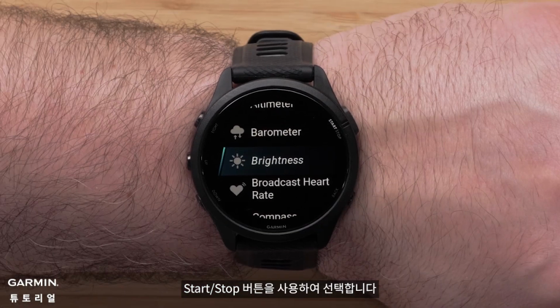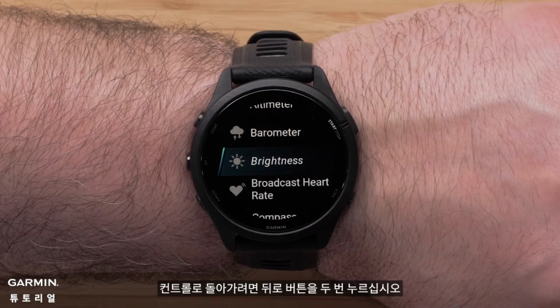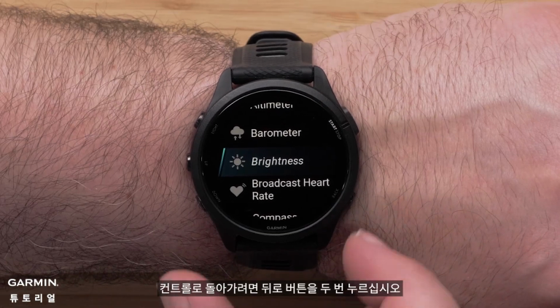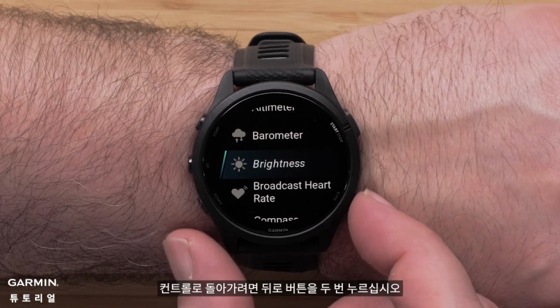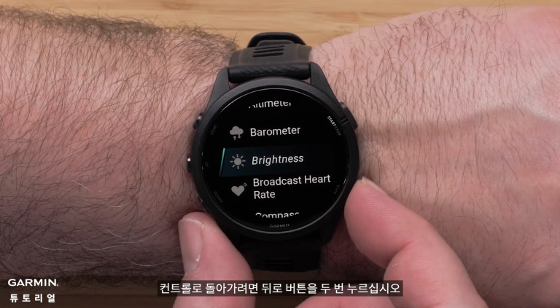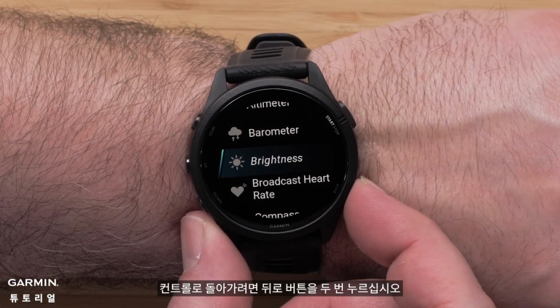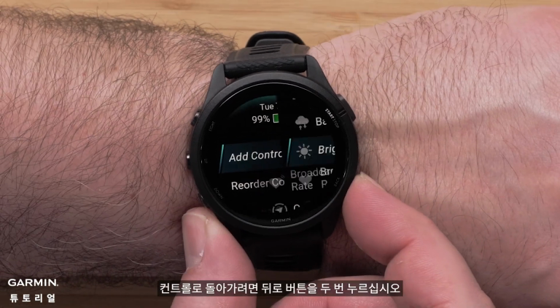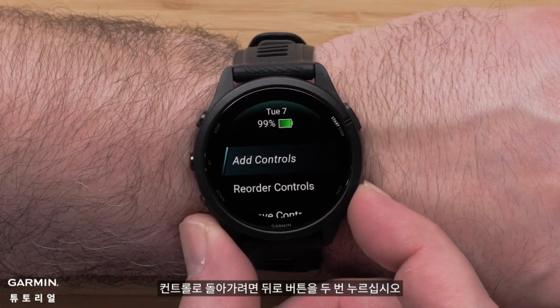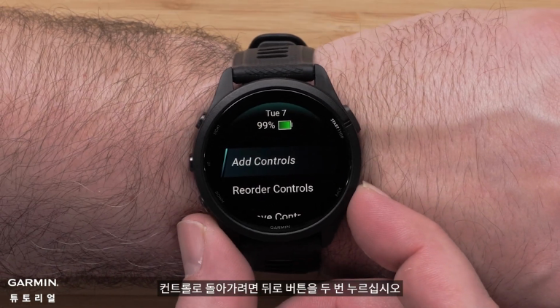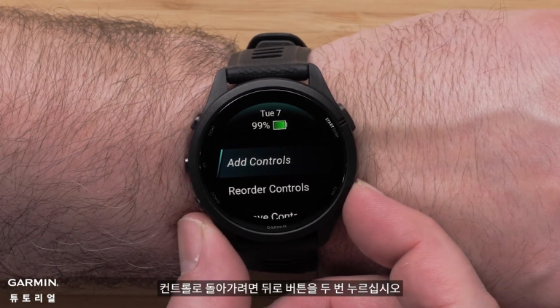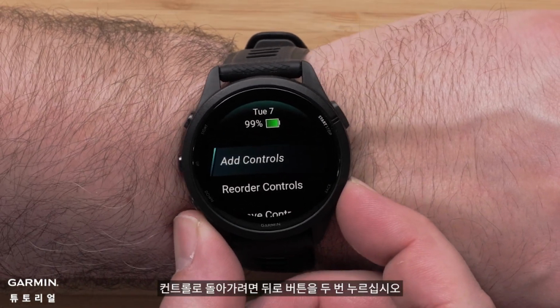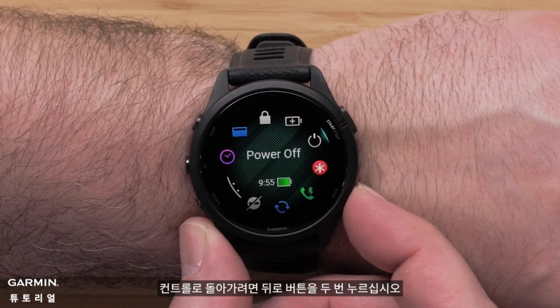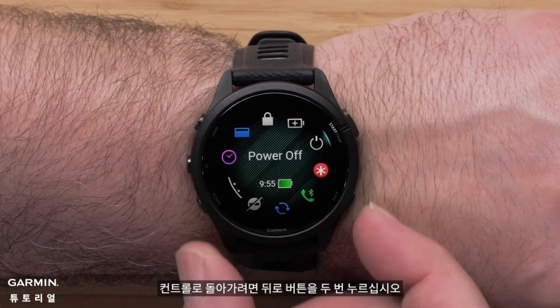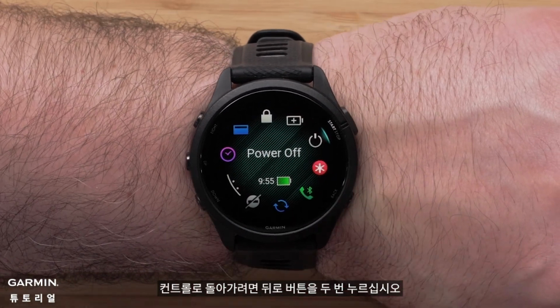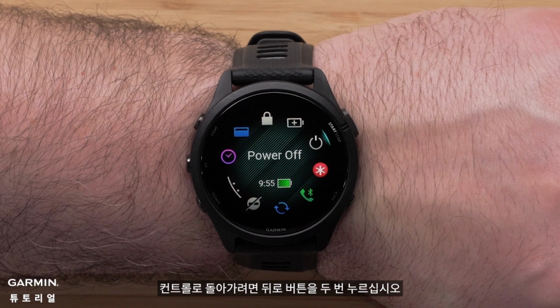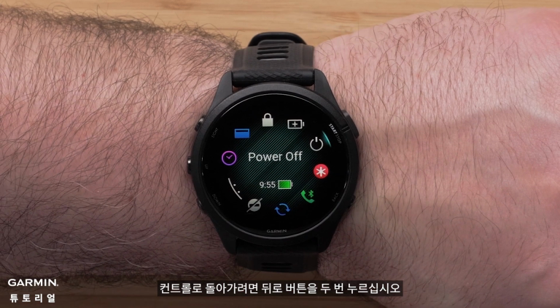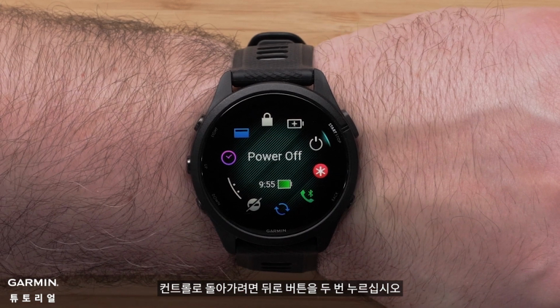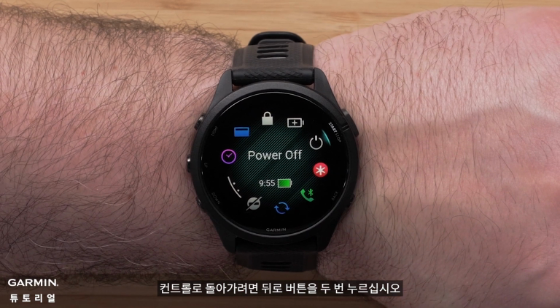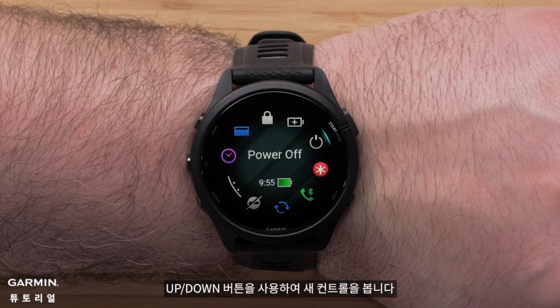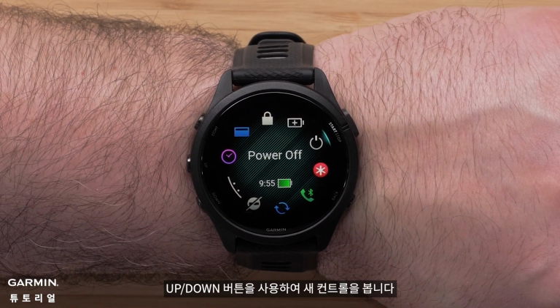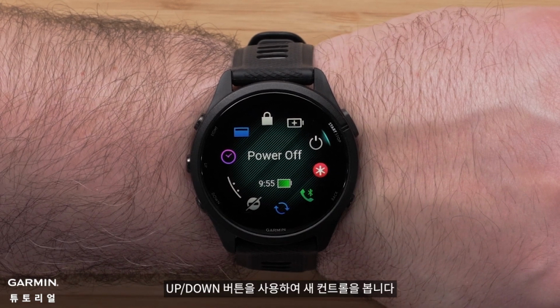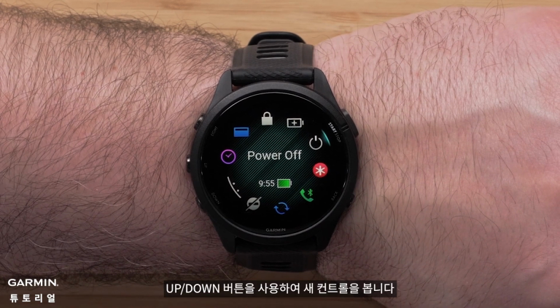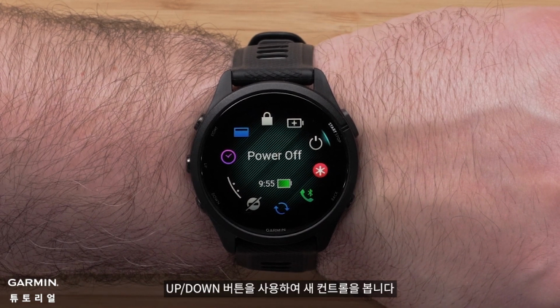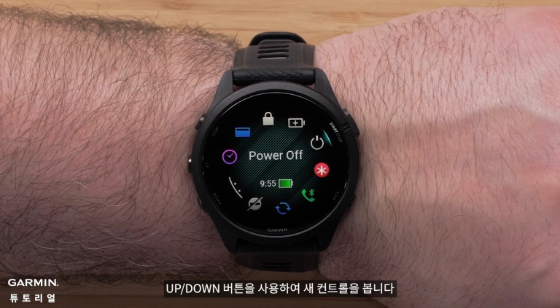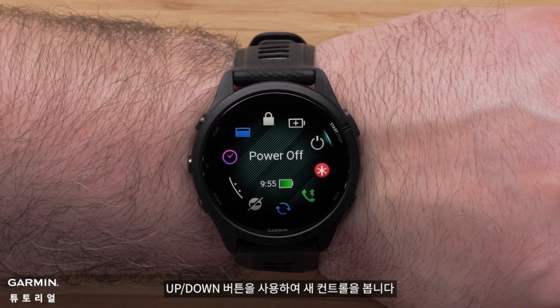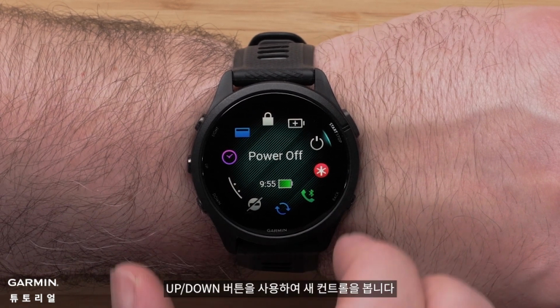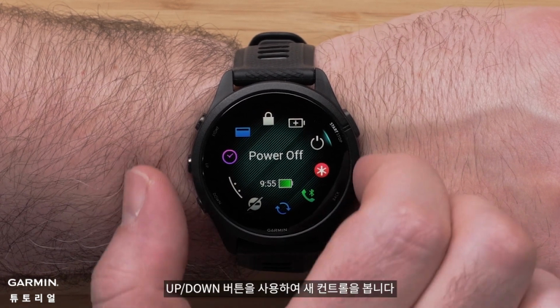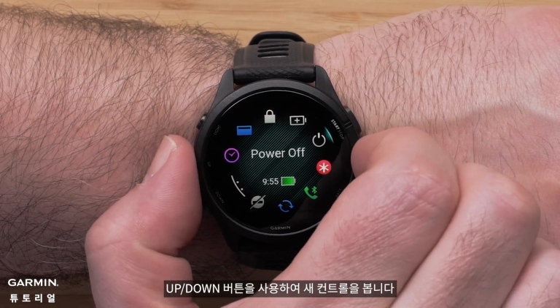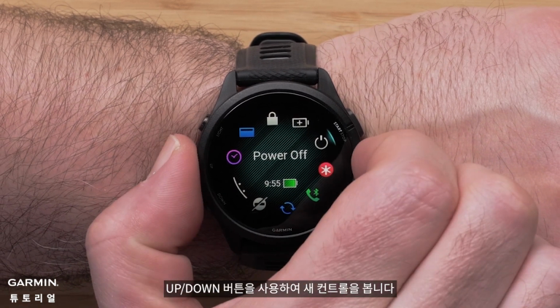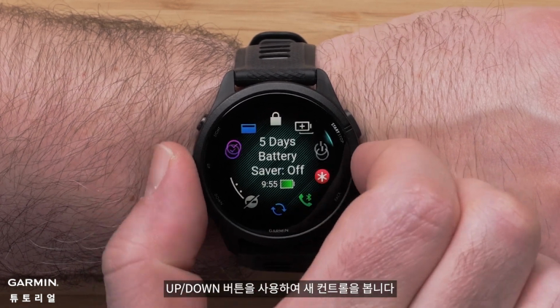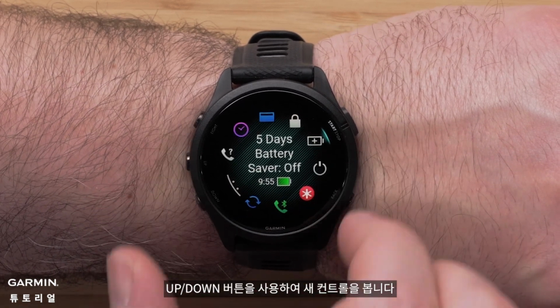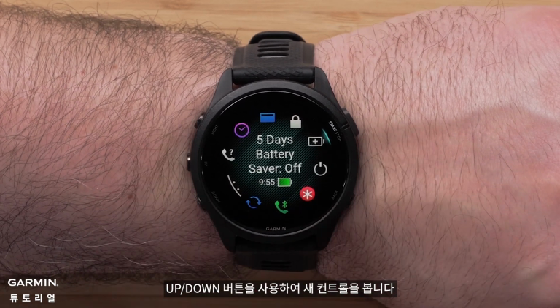Press the back button two times to get back to your controls. Use the up and down buttons to view your new controls.